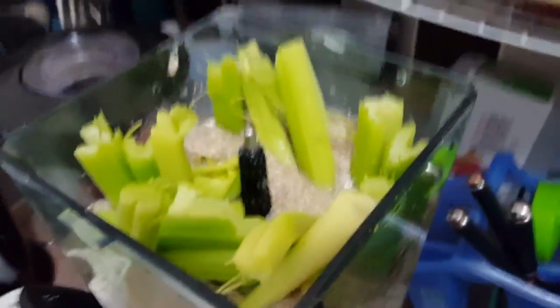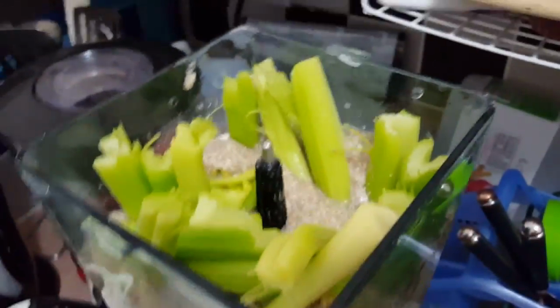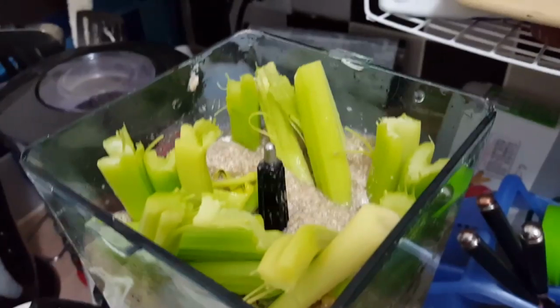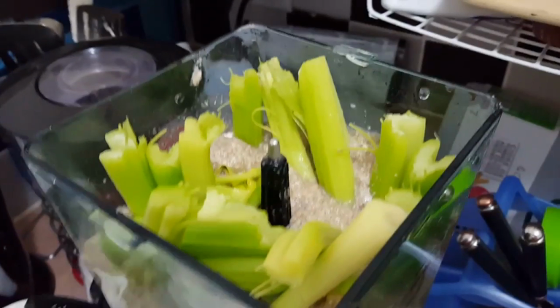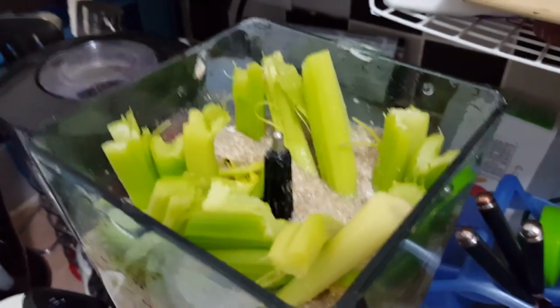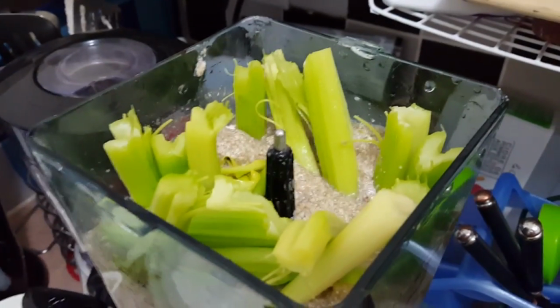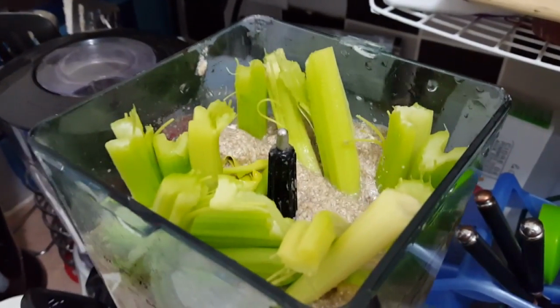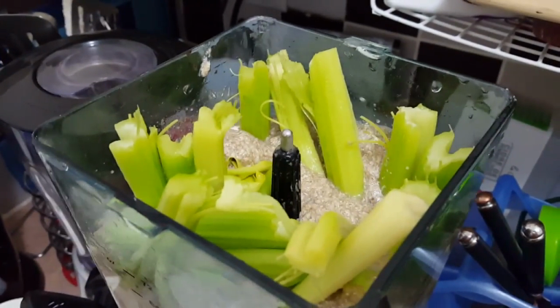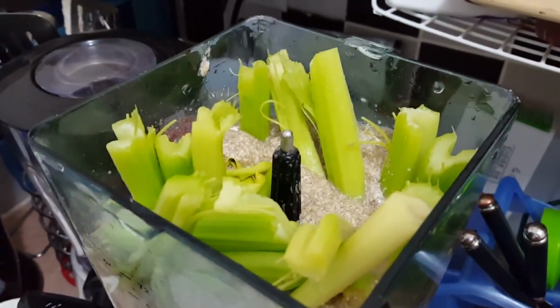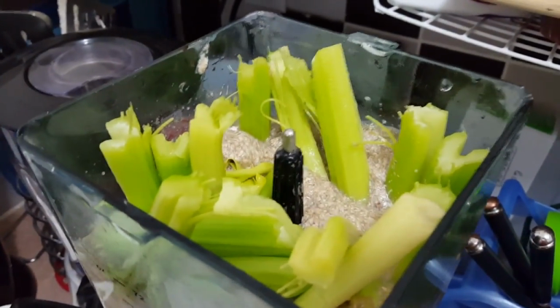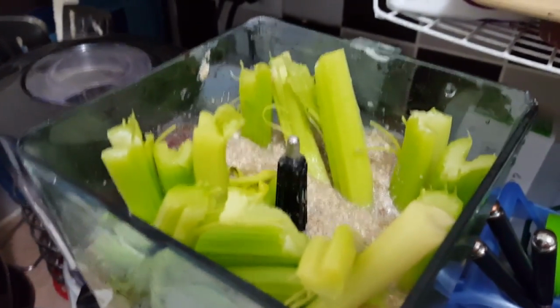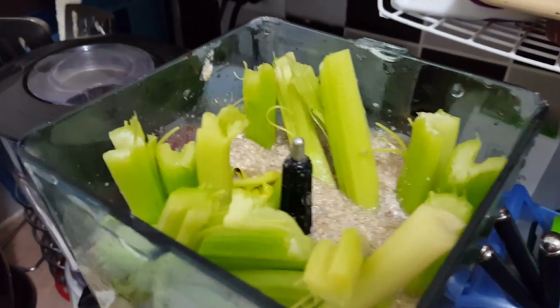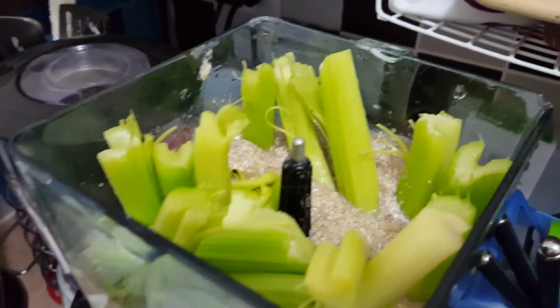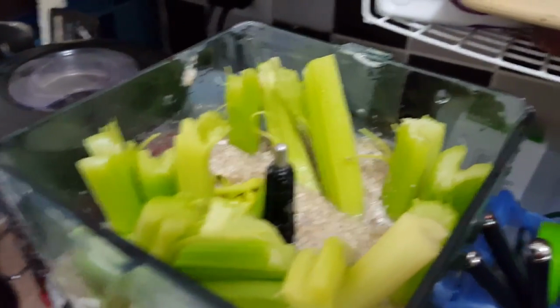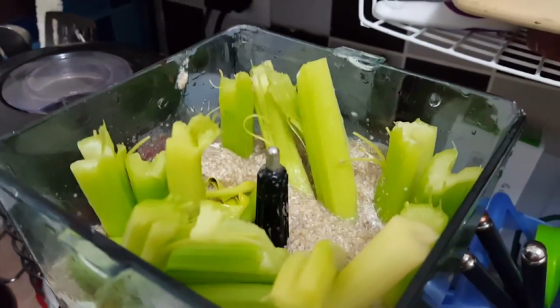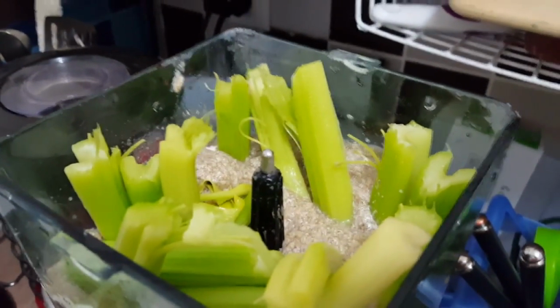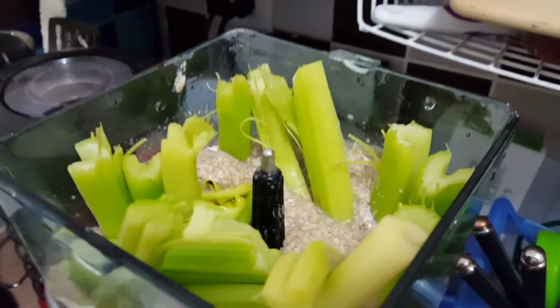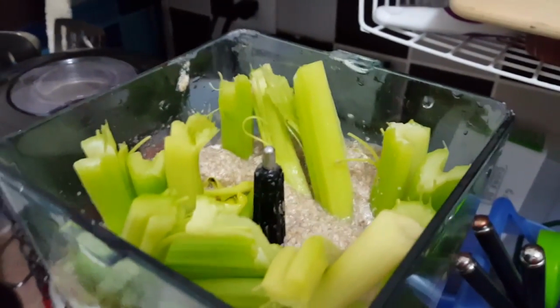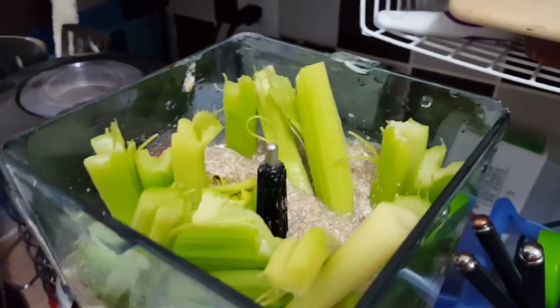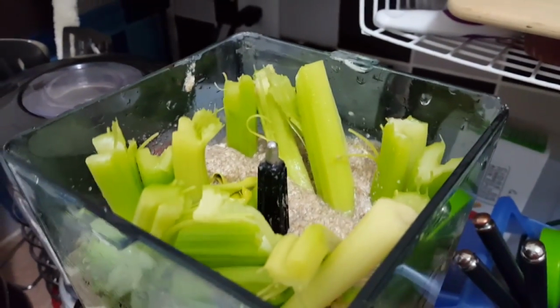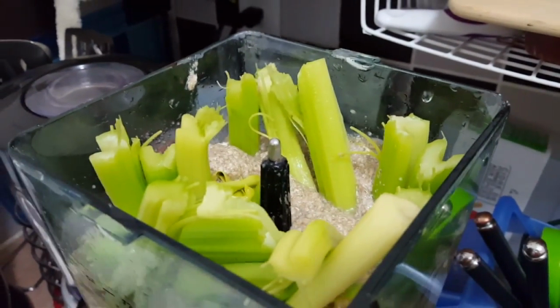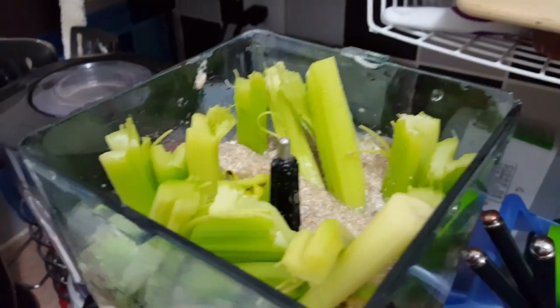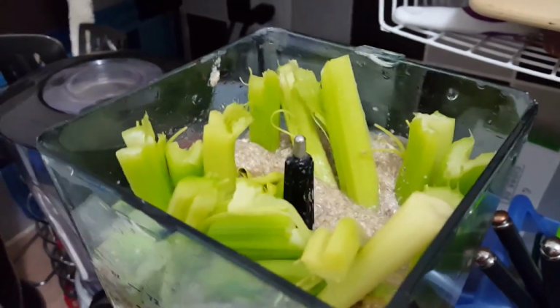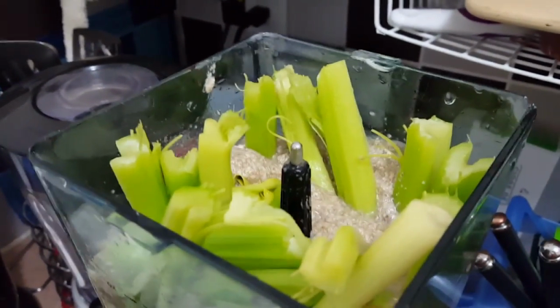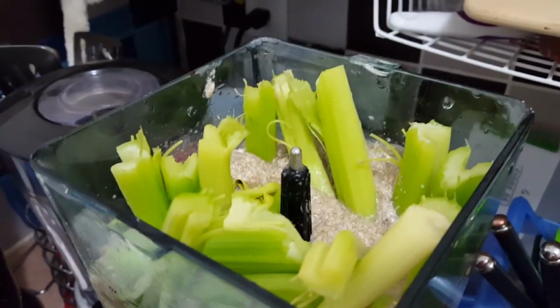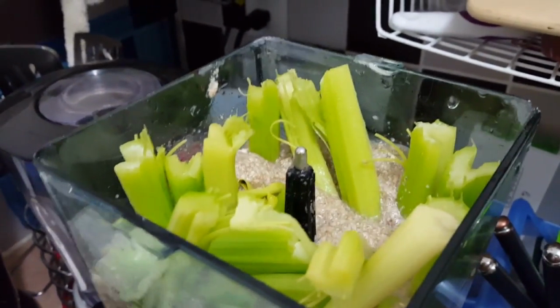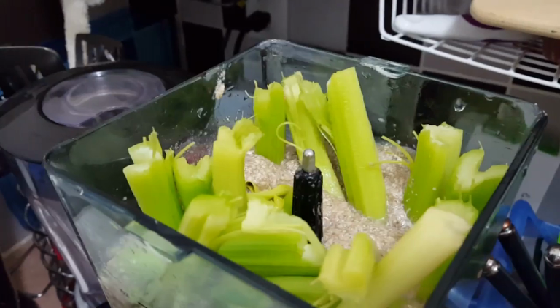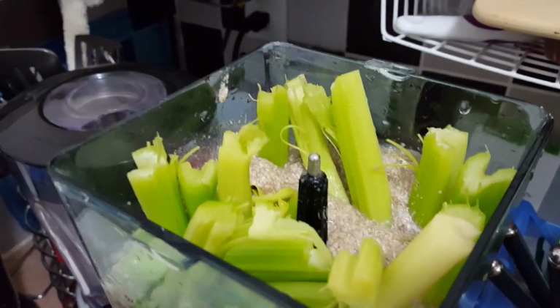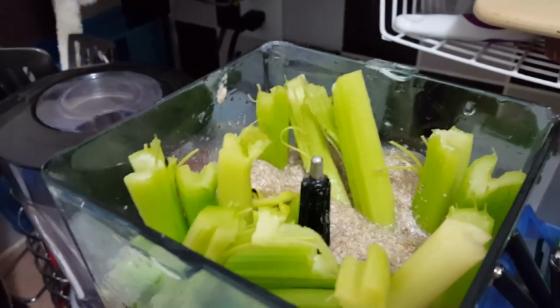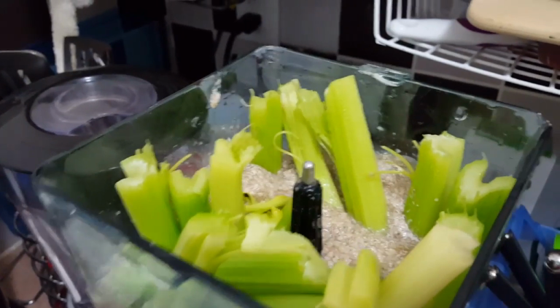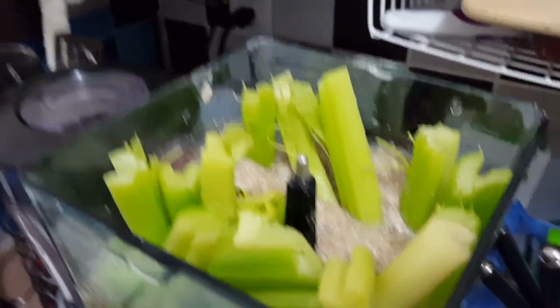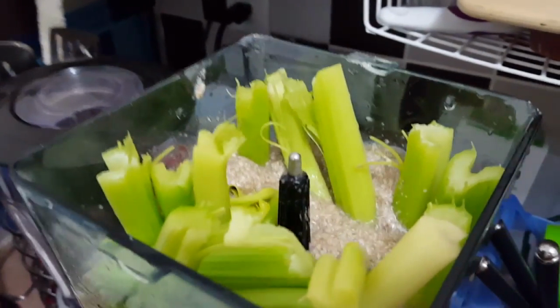Beautiful celery to the mix — that beautiful celery in the beautiful mix of mushrooms and coconut oil.